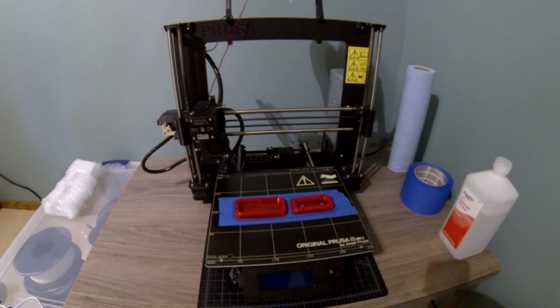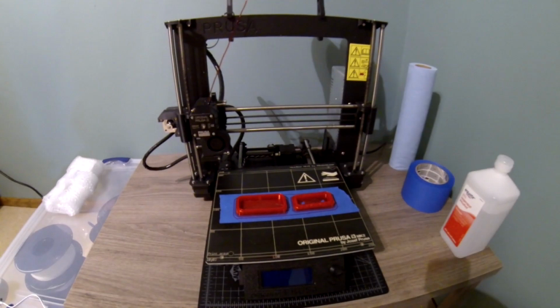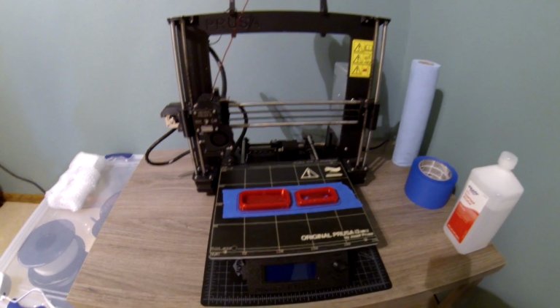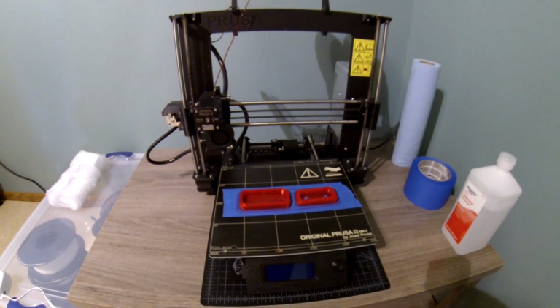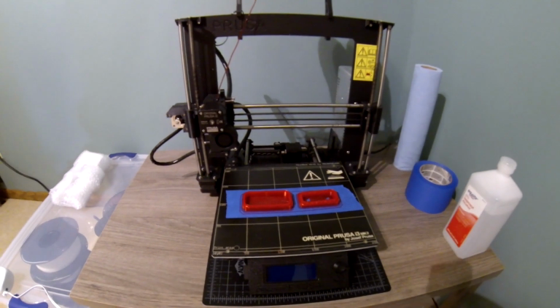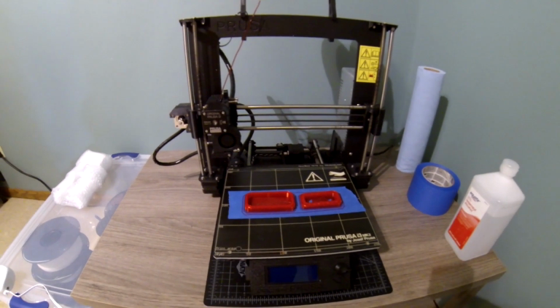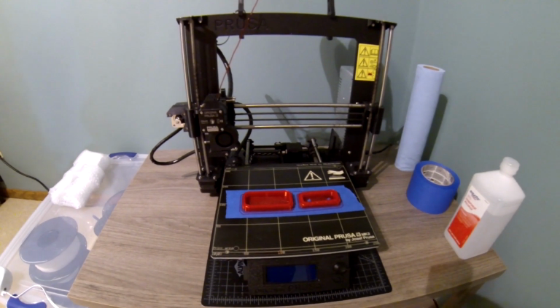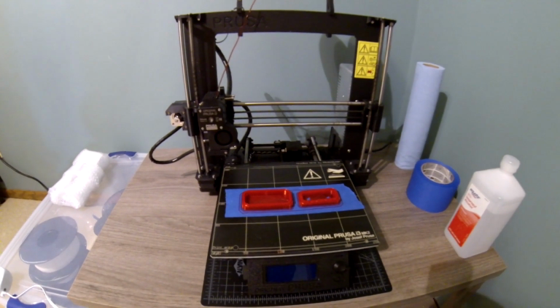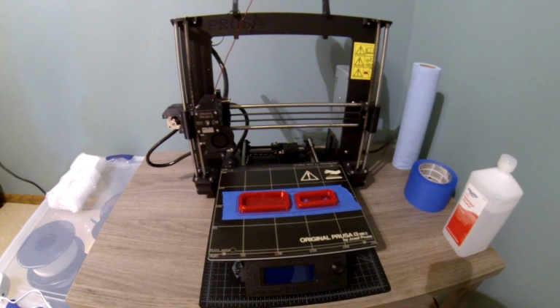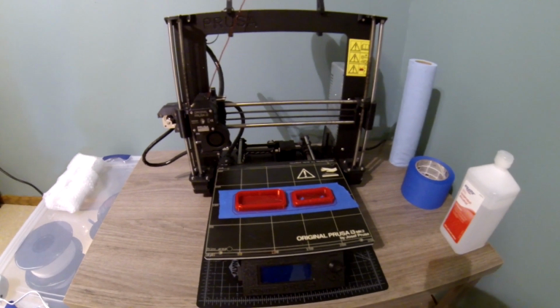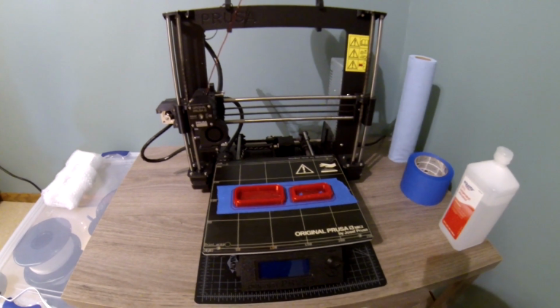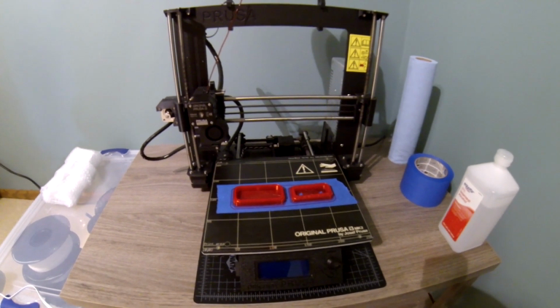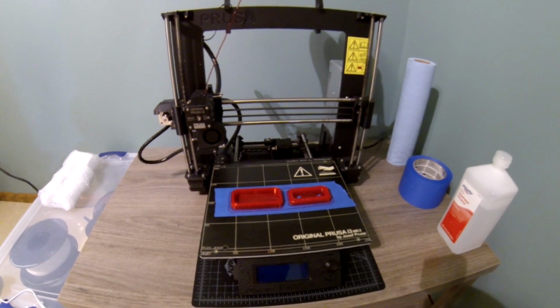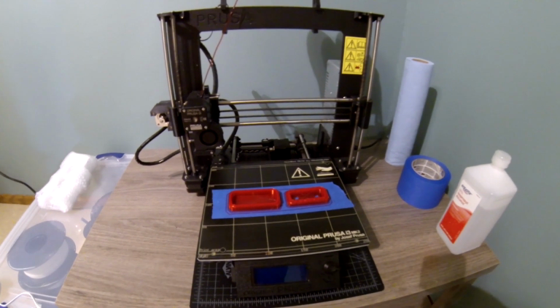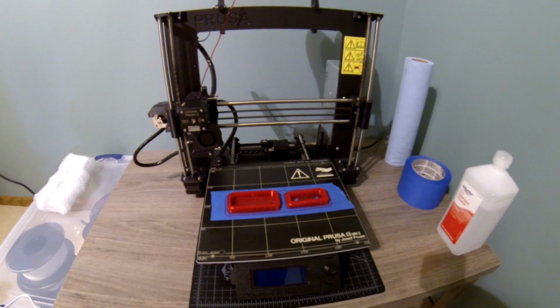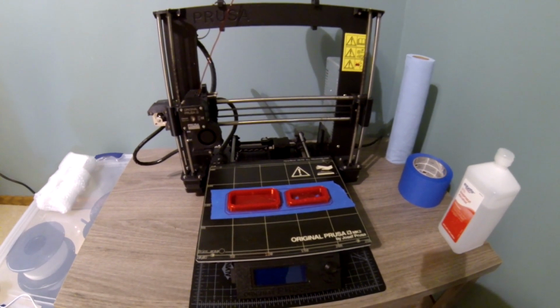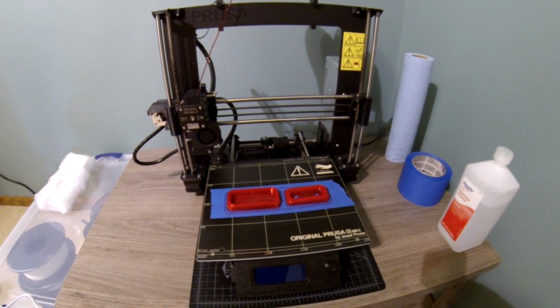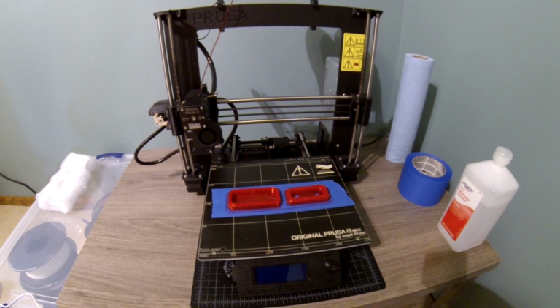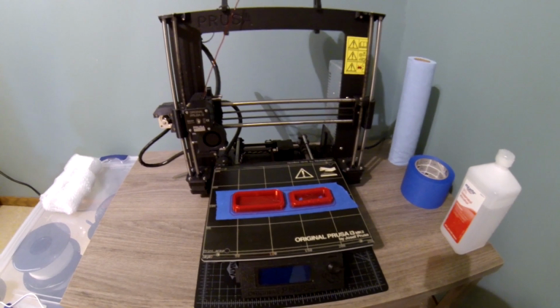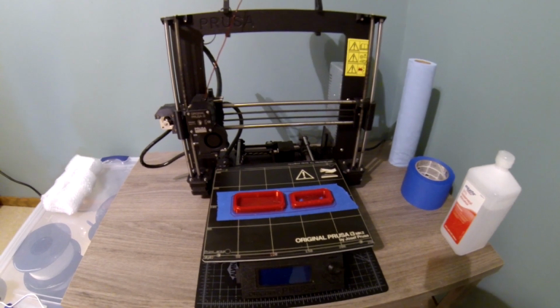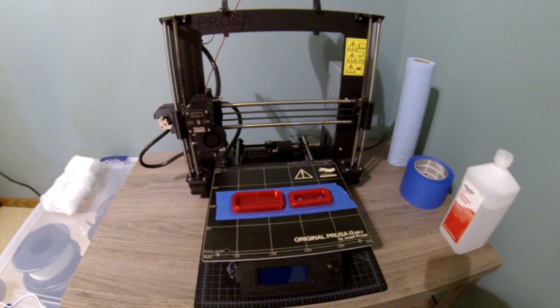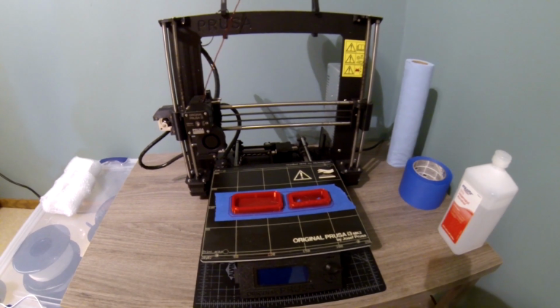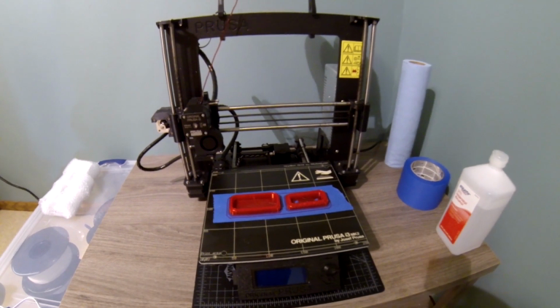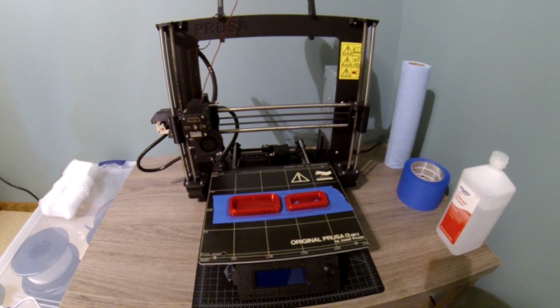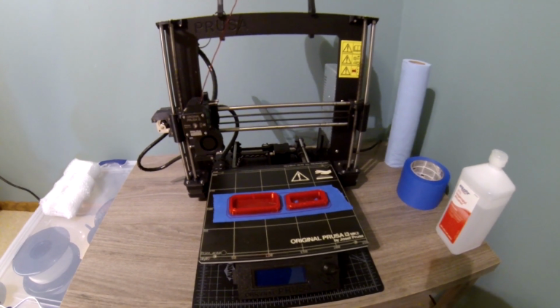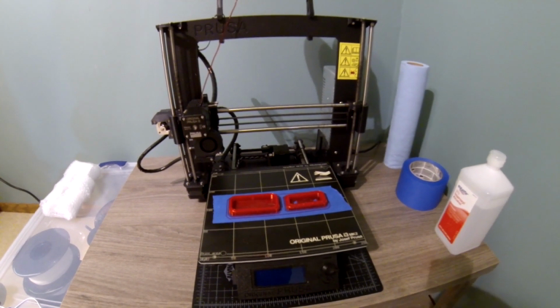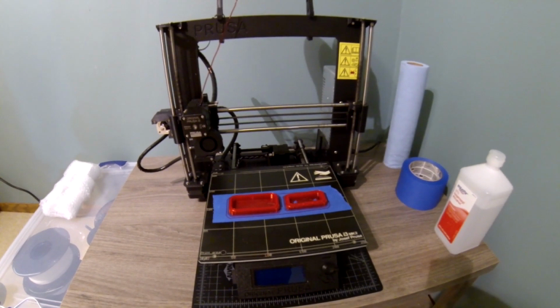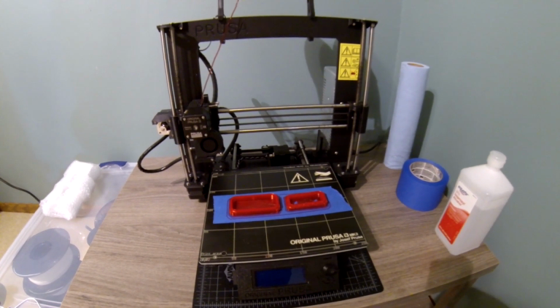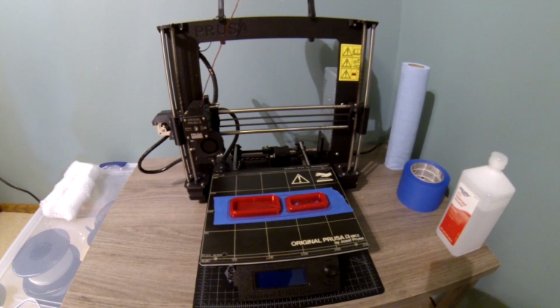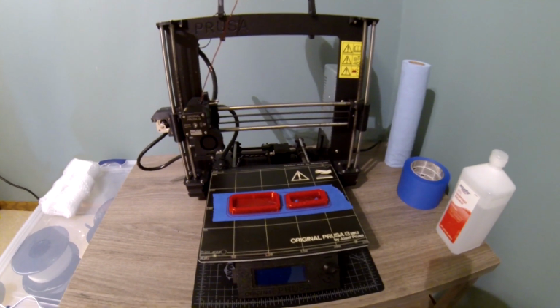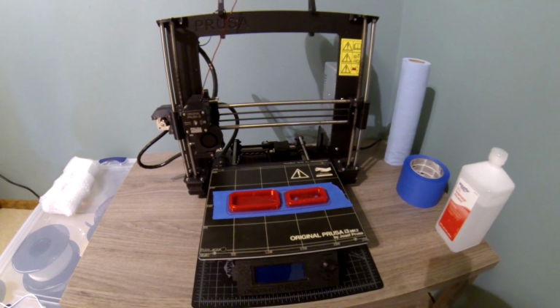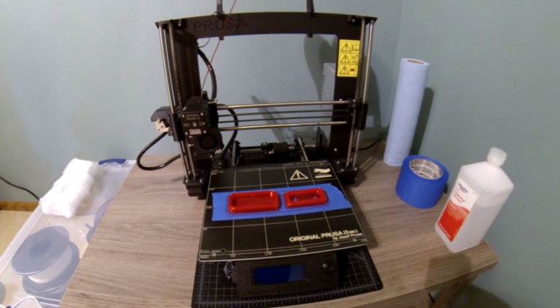Hello, and welcome back to Speed Freak Garage for part two of our engineering journal.